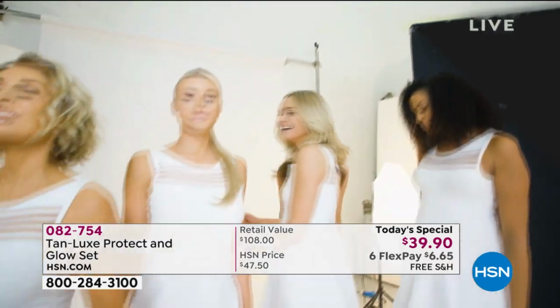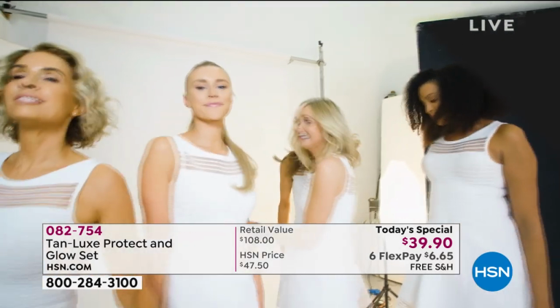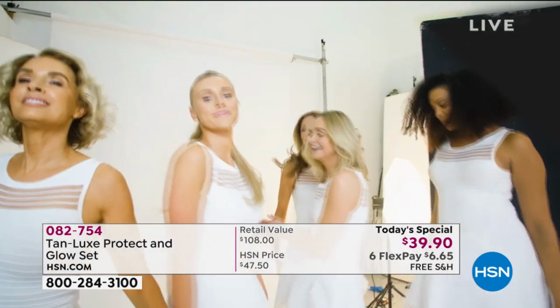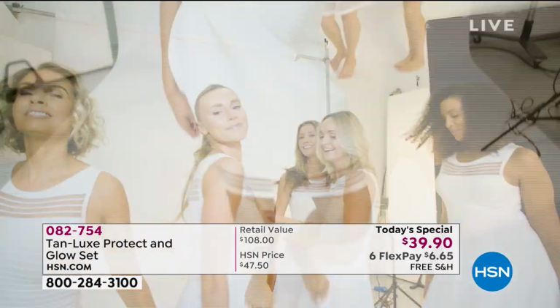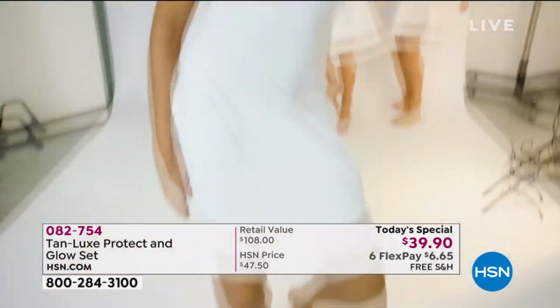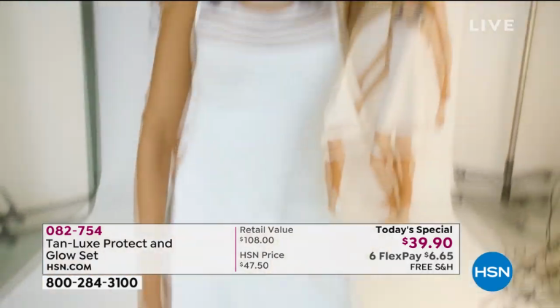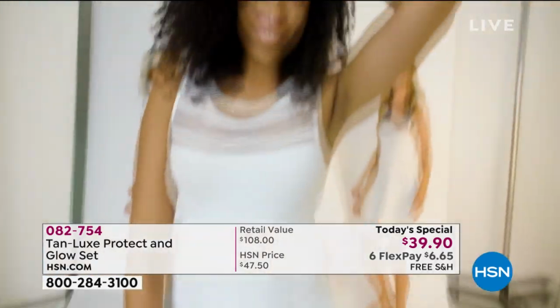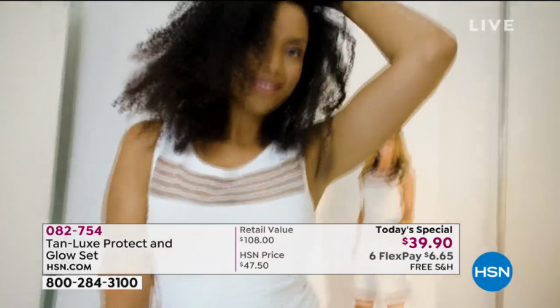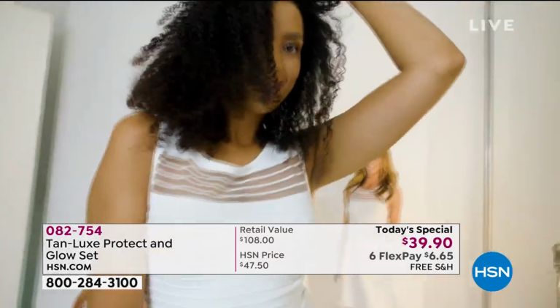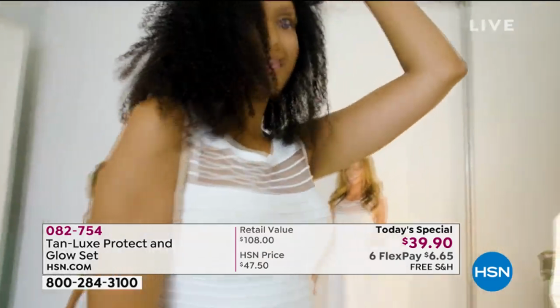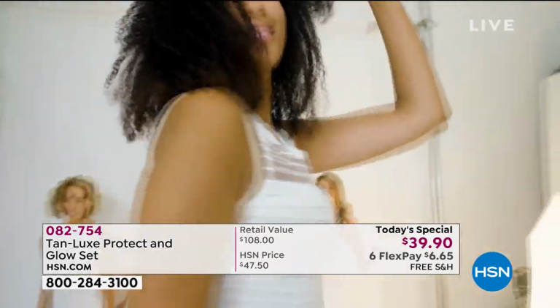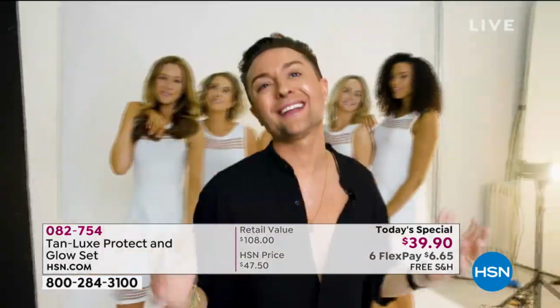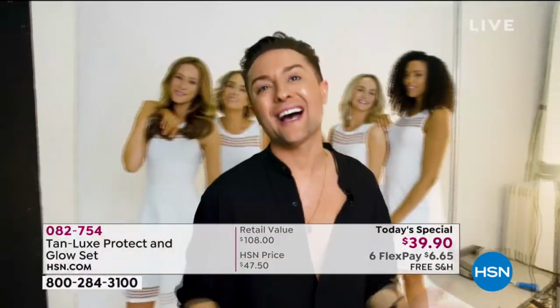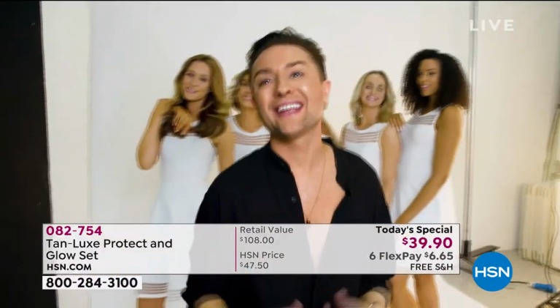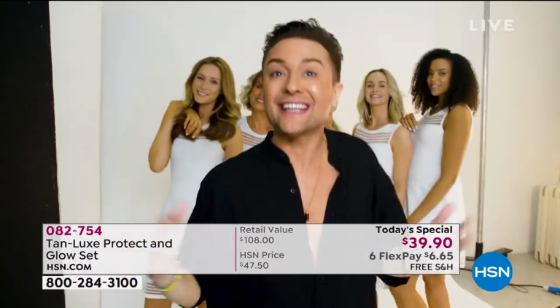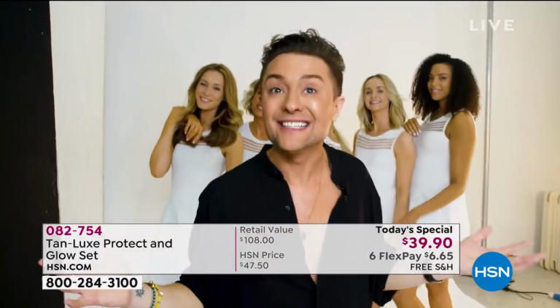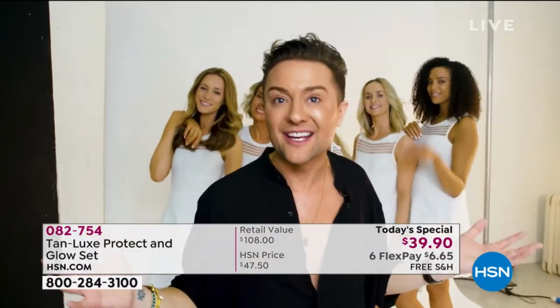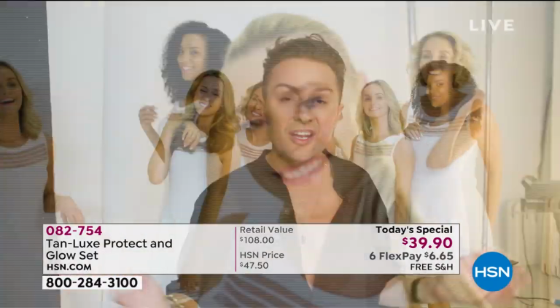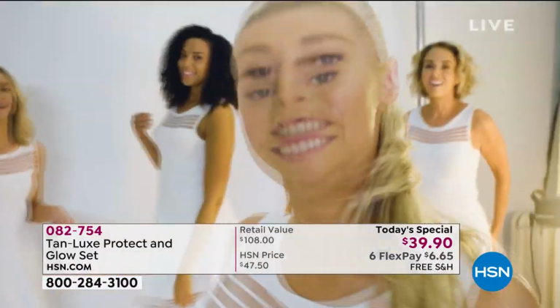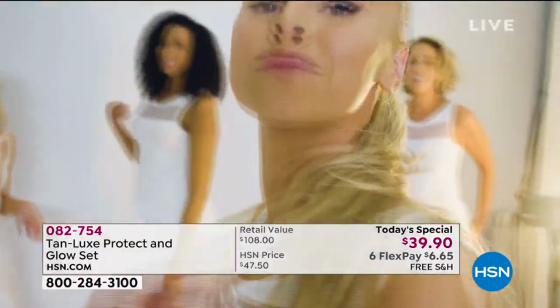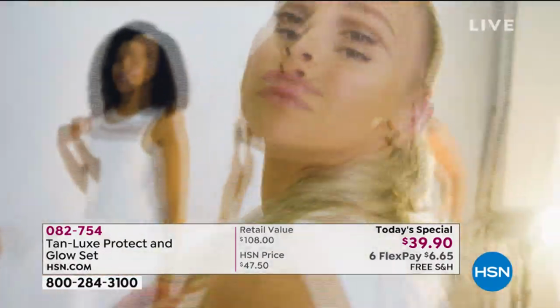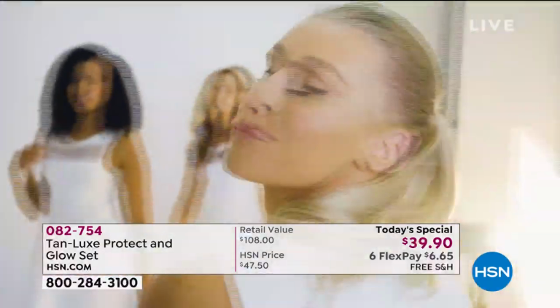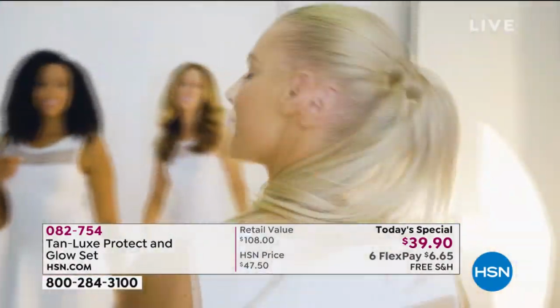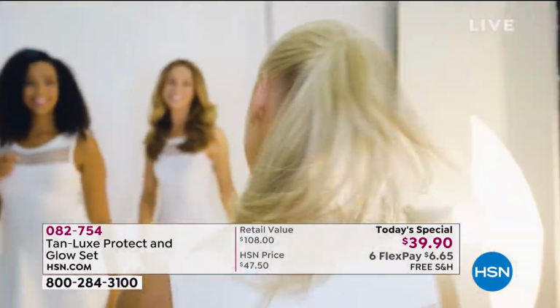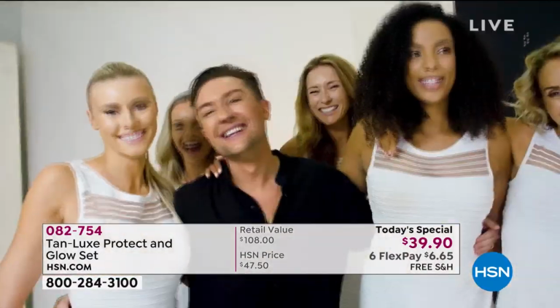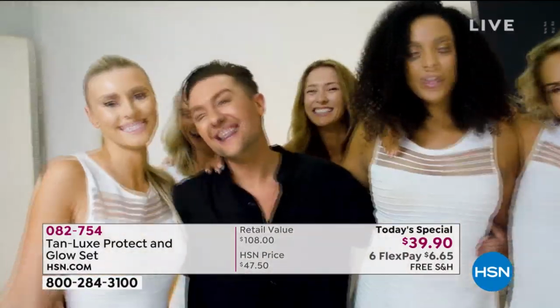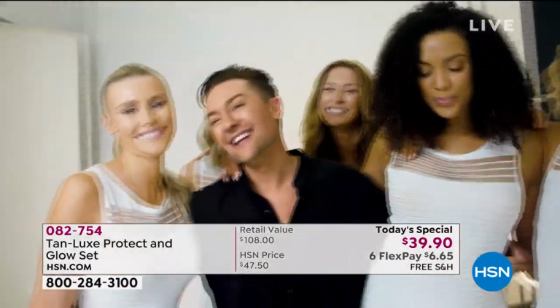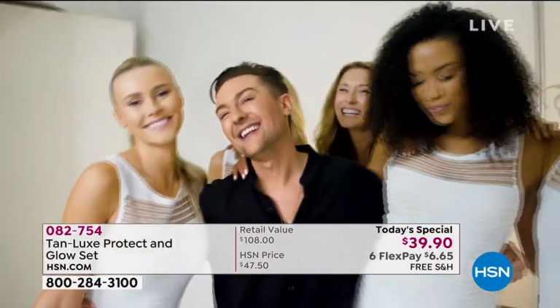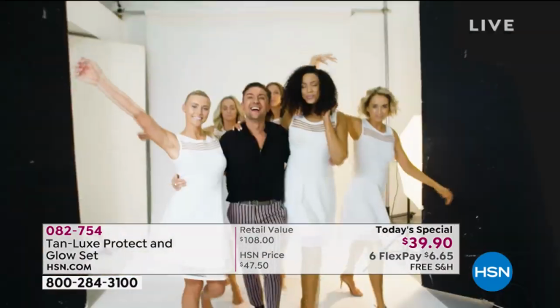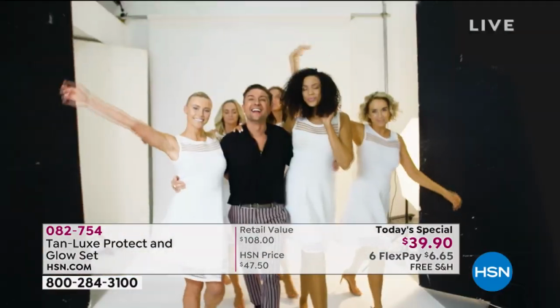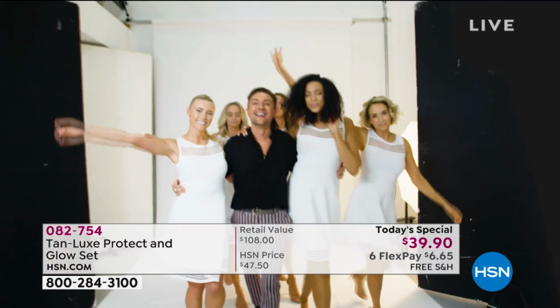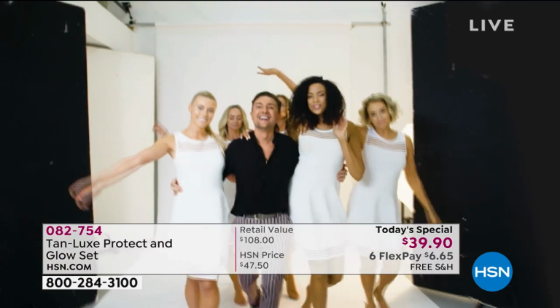I created Tan Lux because I wanted to make tanning easy. No streaks, no smells, no drama.